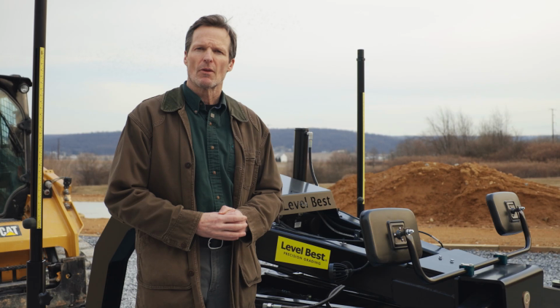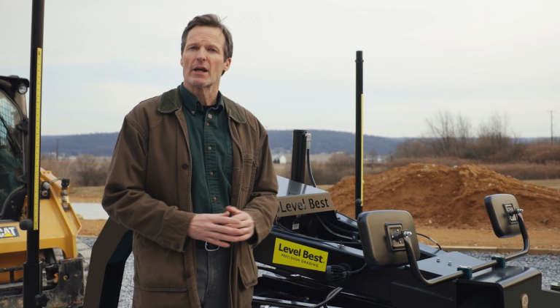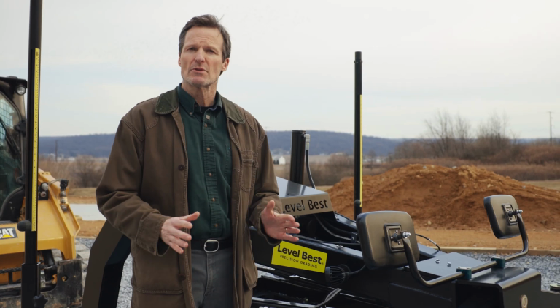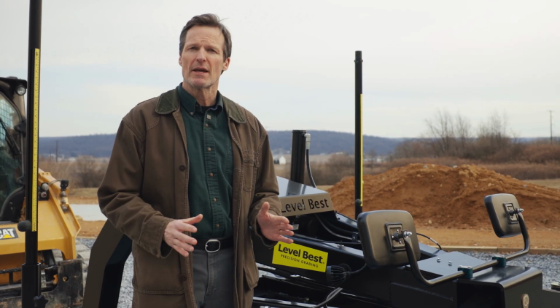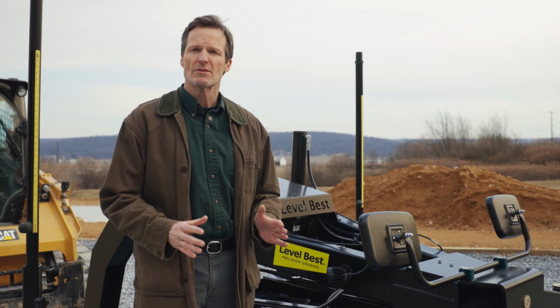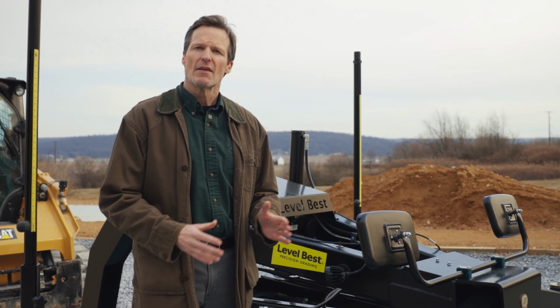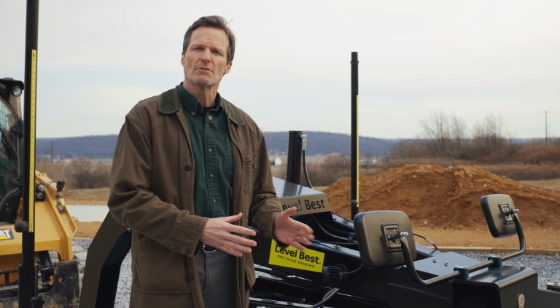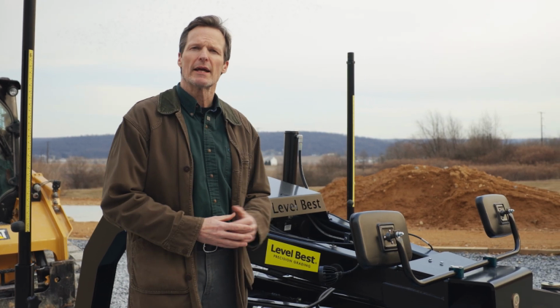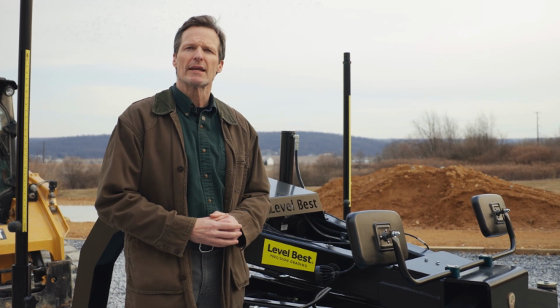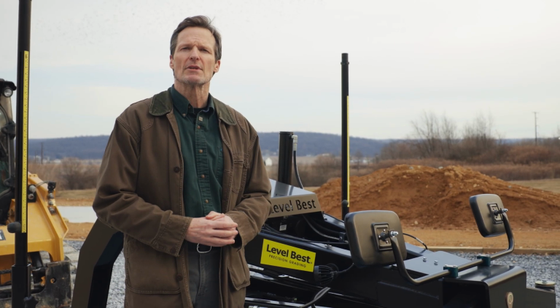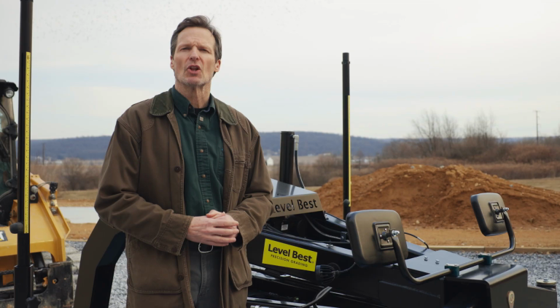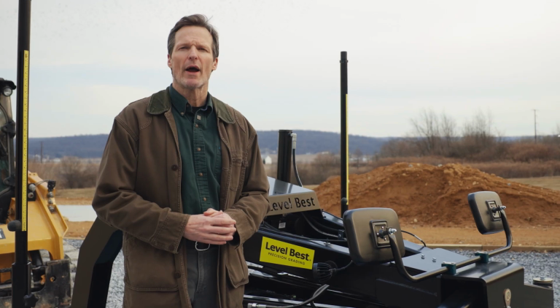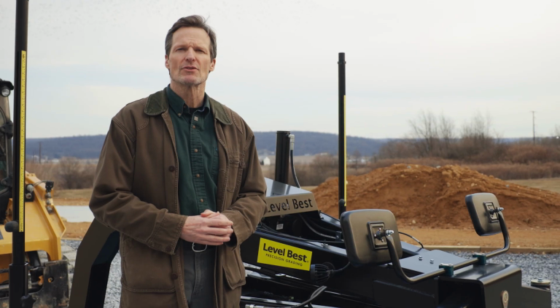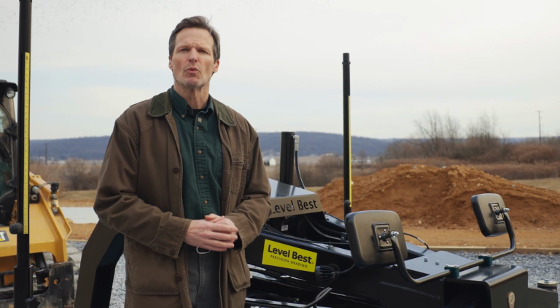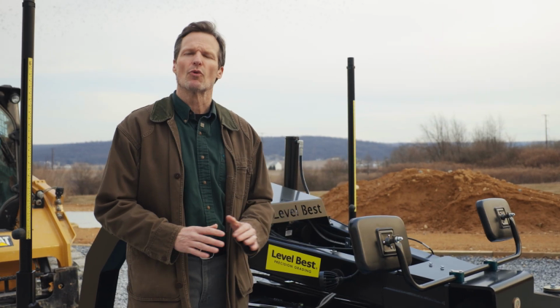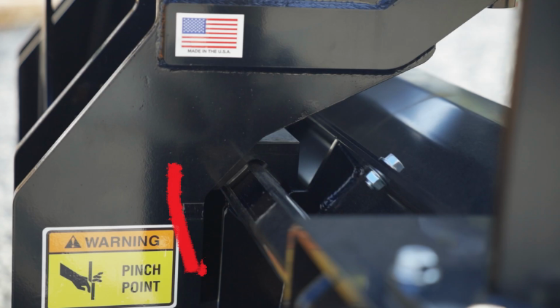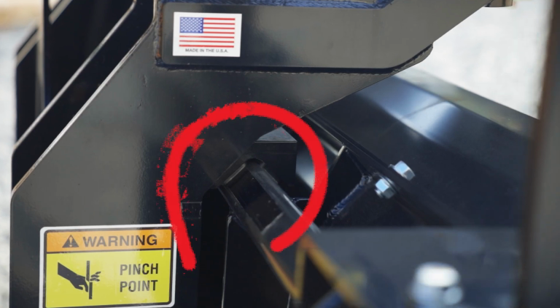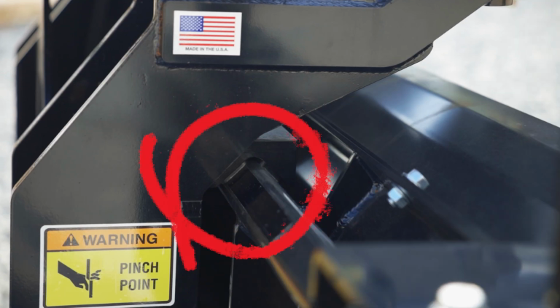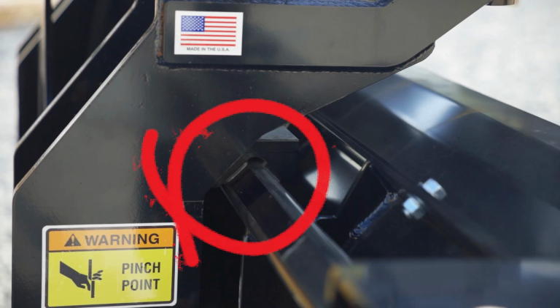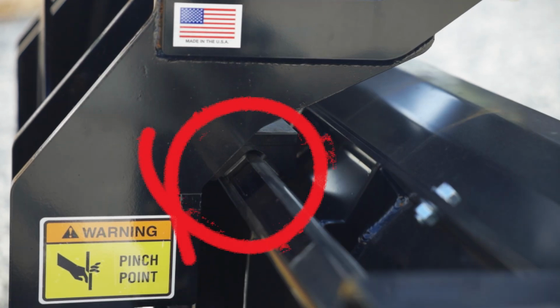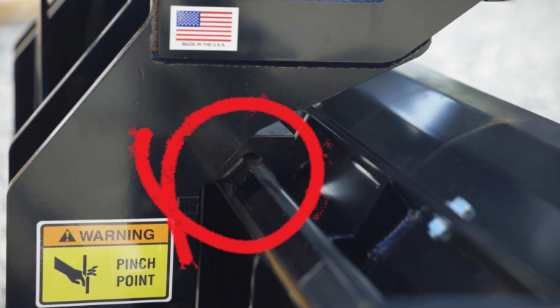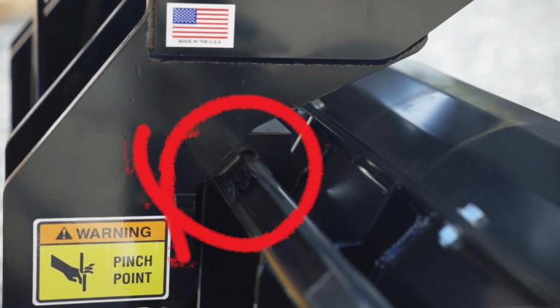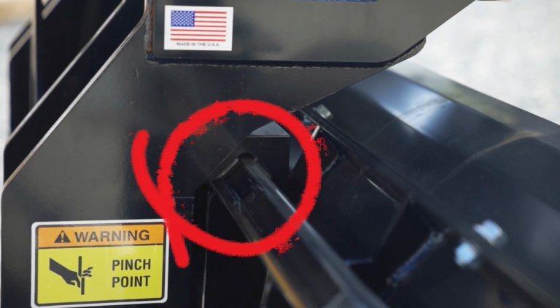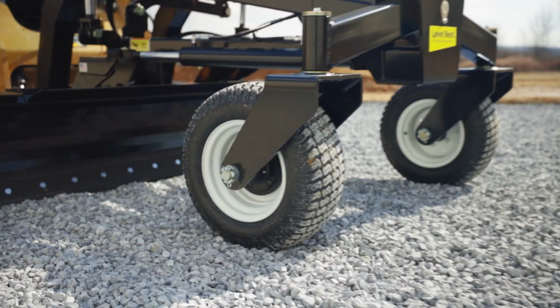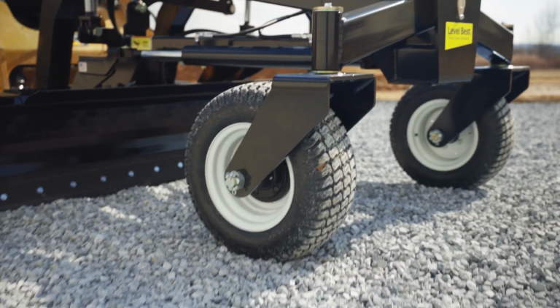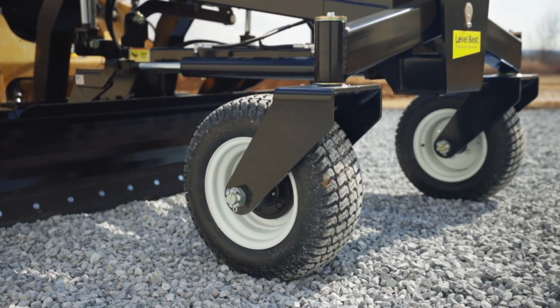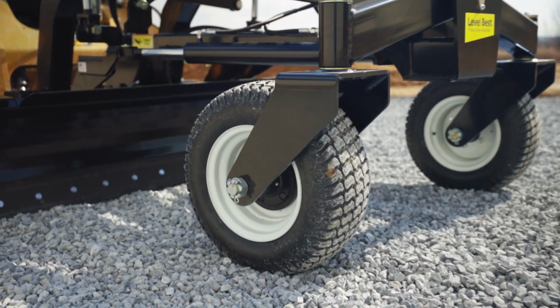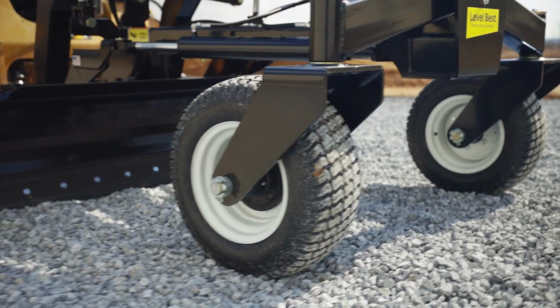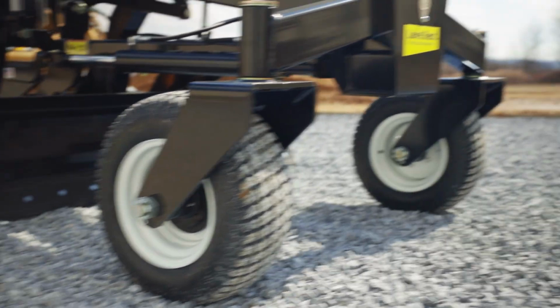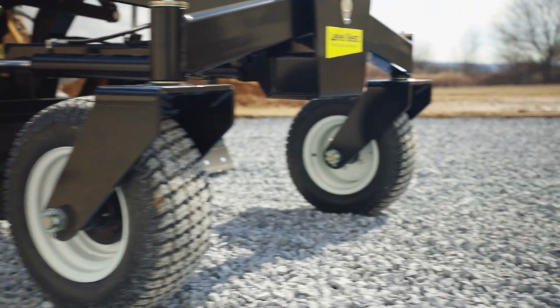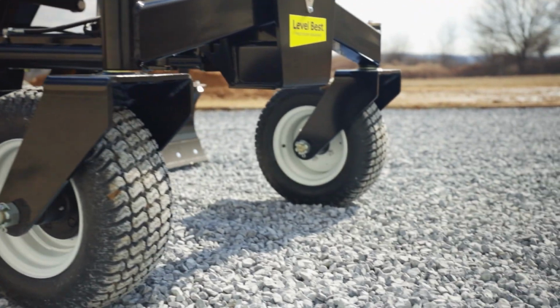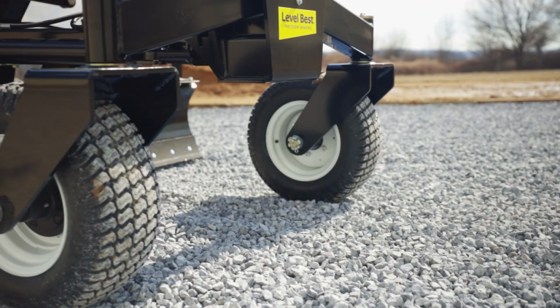When it comes to maintenance, this blade keeps it low hassle with greaseless pivot points and foam-filled tires, saving you time and effort.